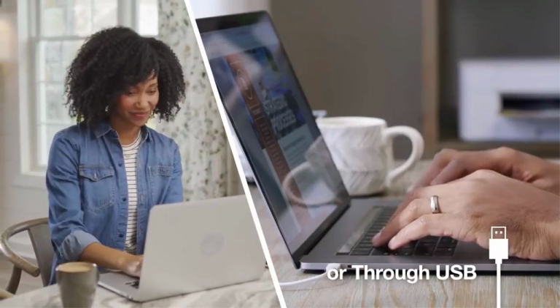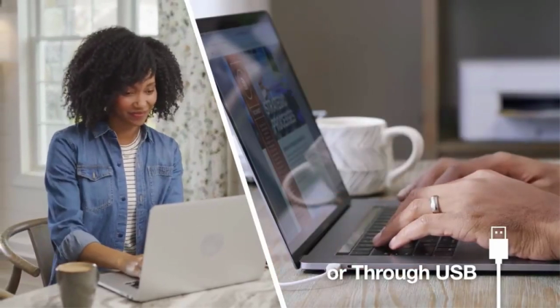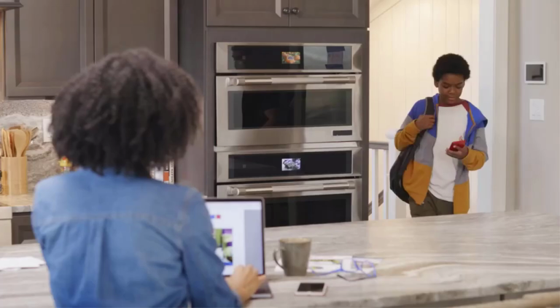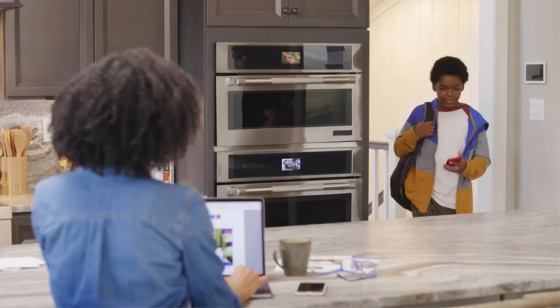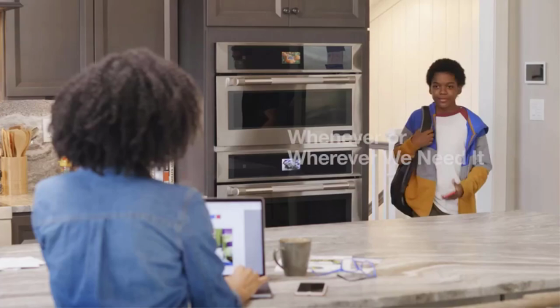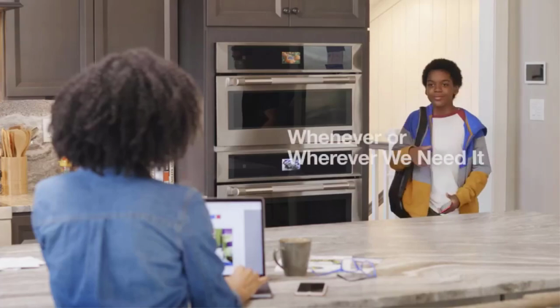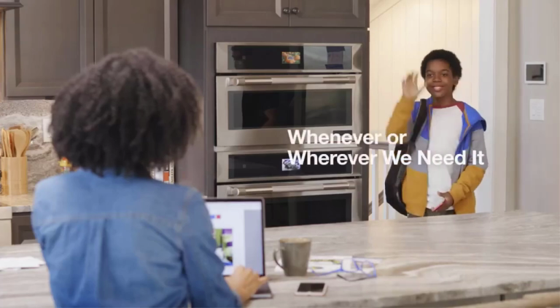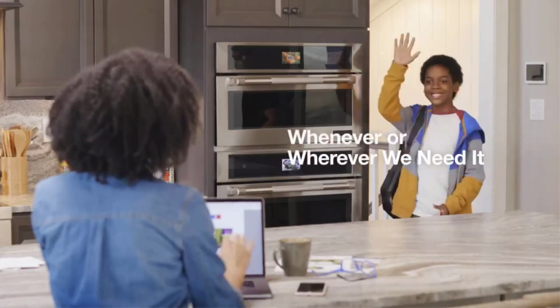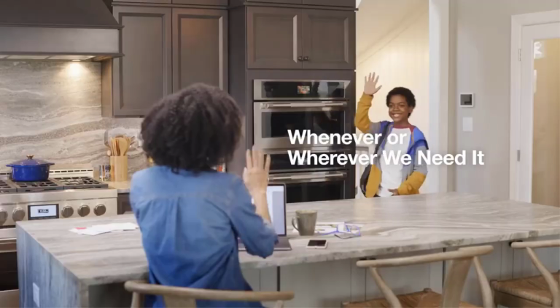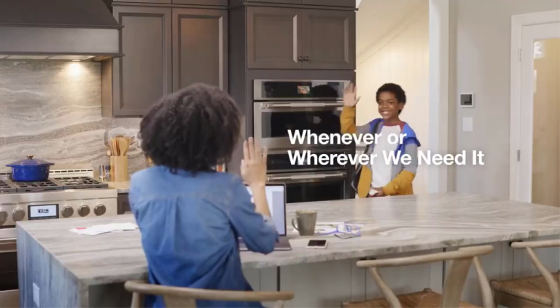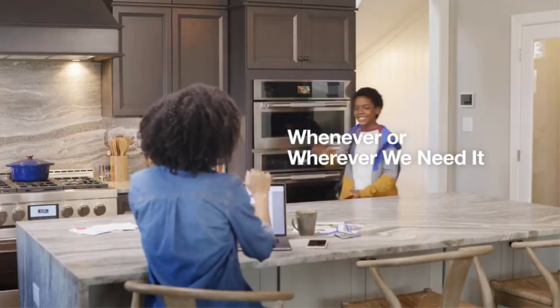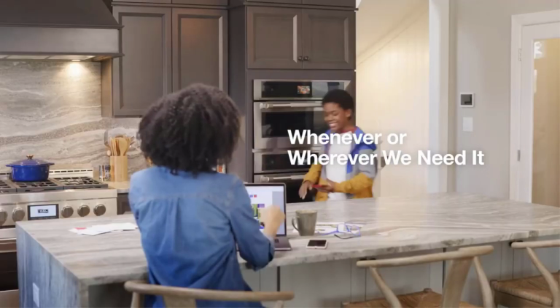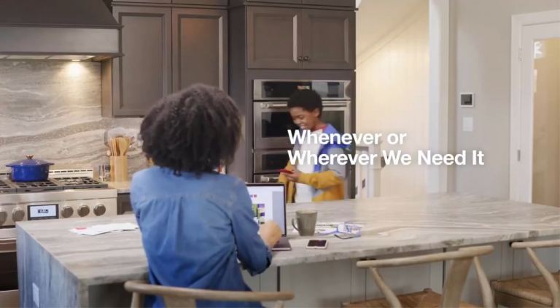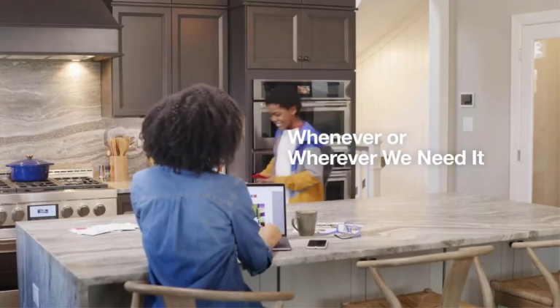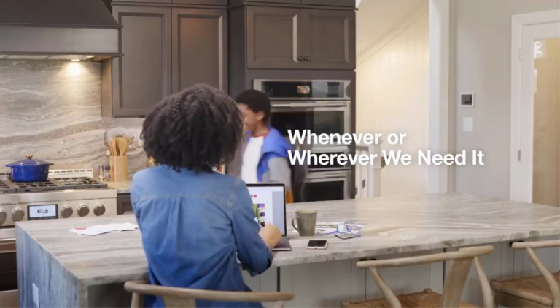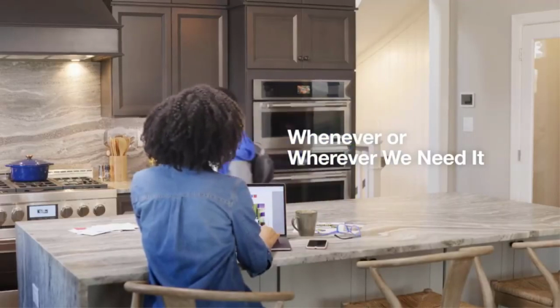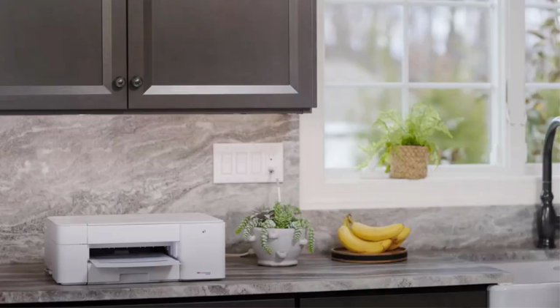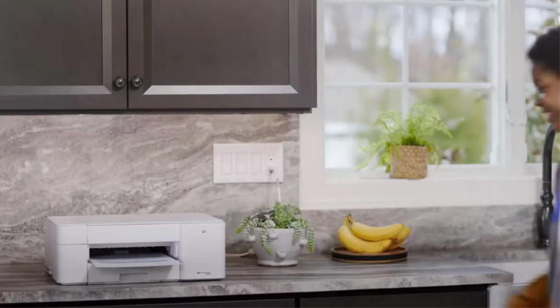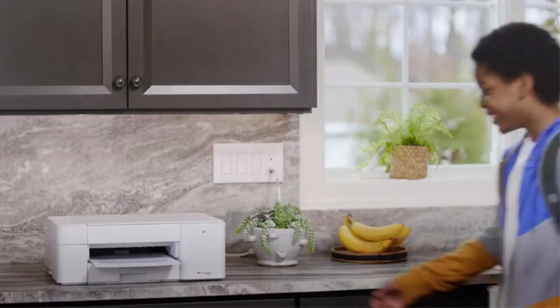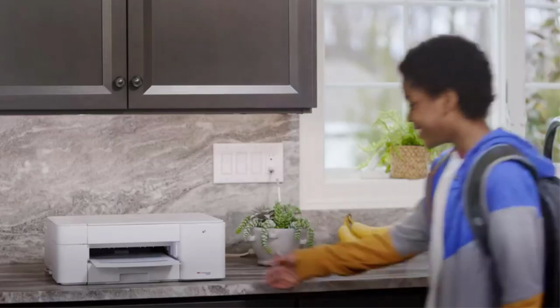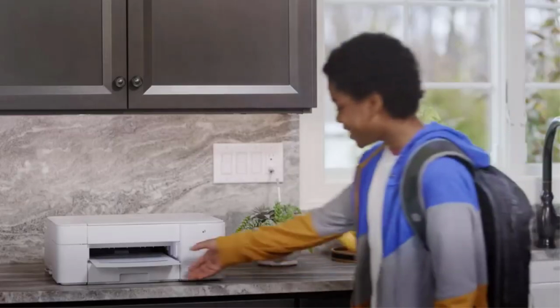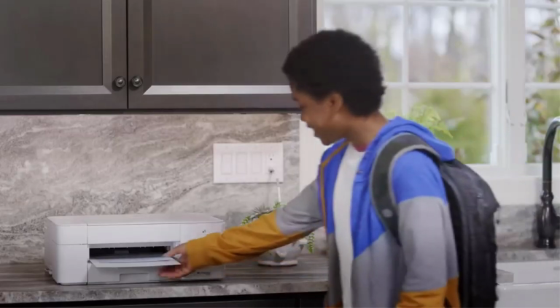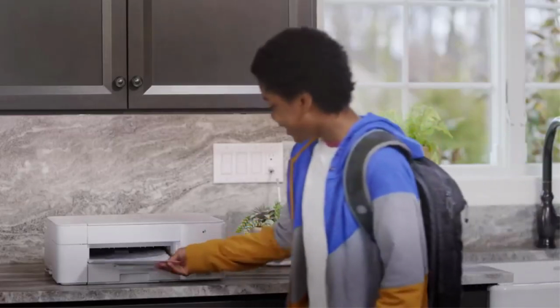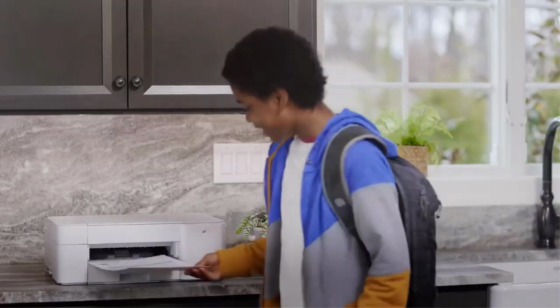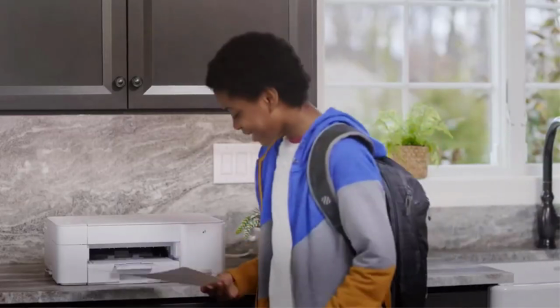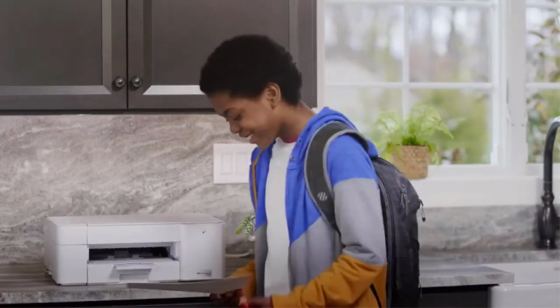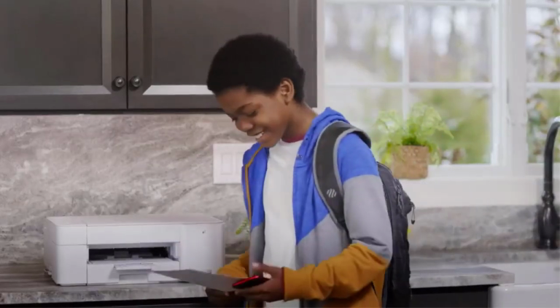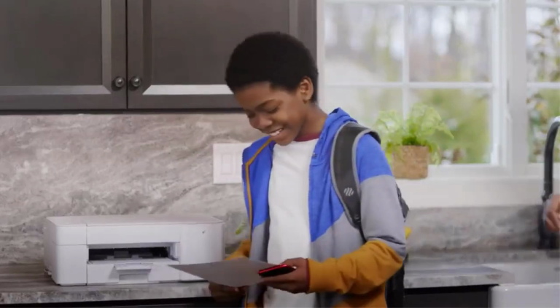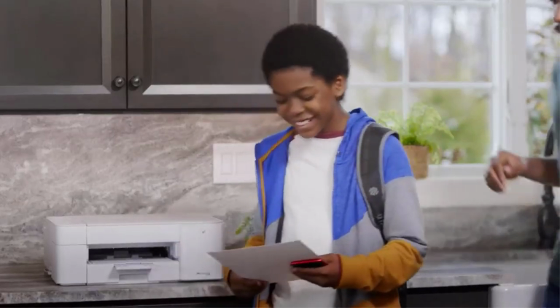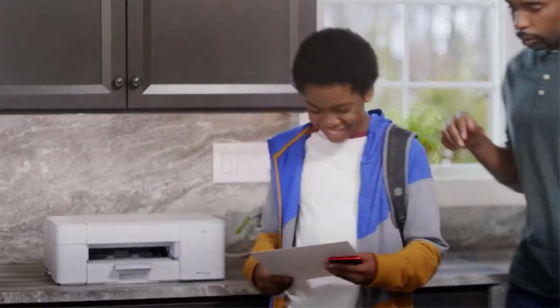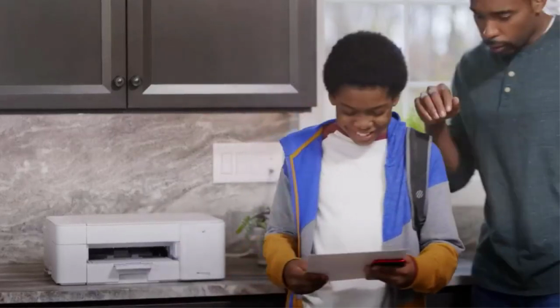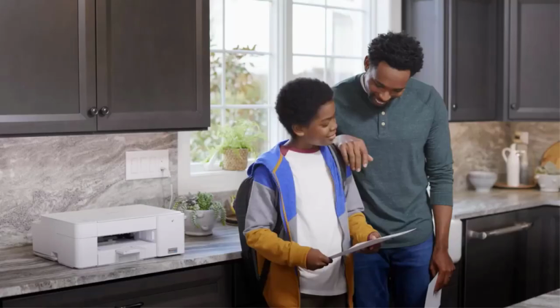Nonetheless, it's still a good option if you are looking for something affordable and don't mind a few compromises.